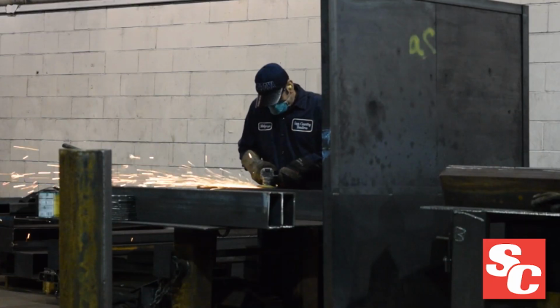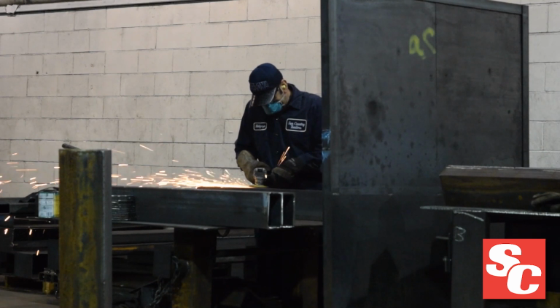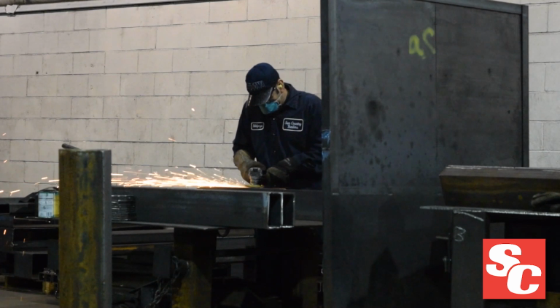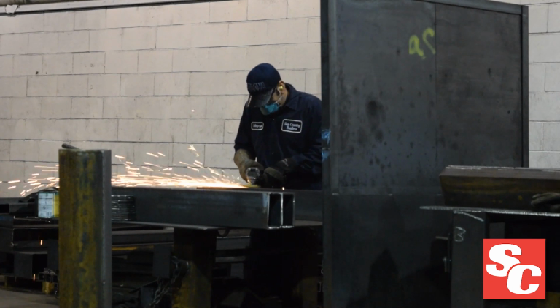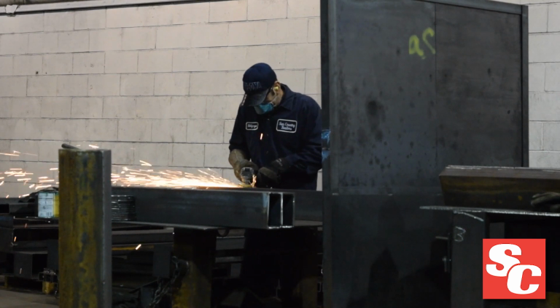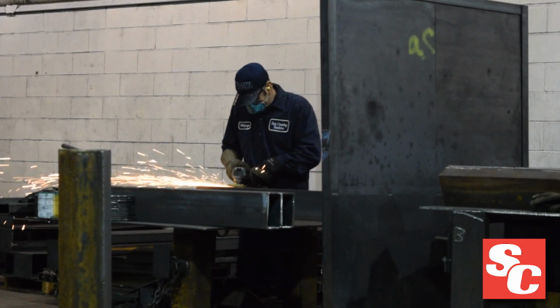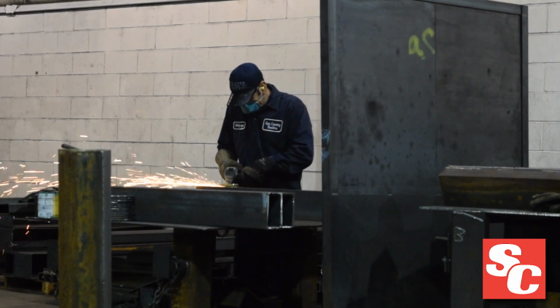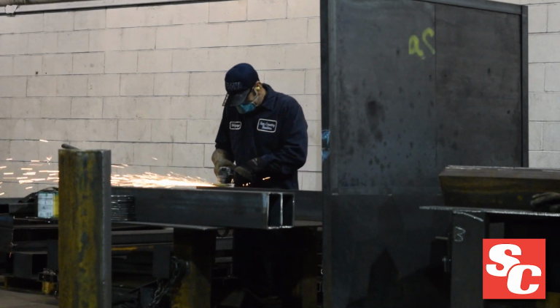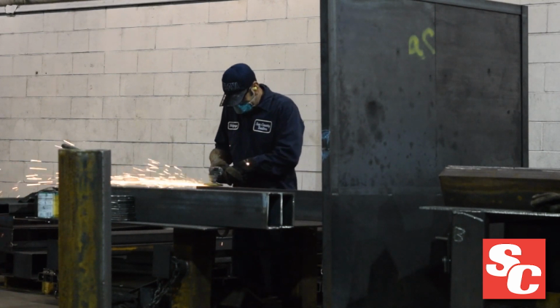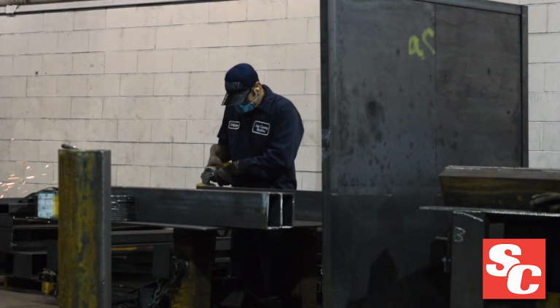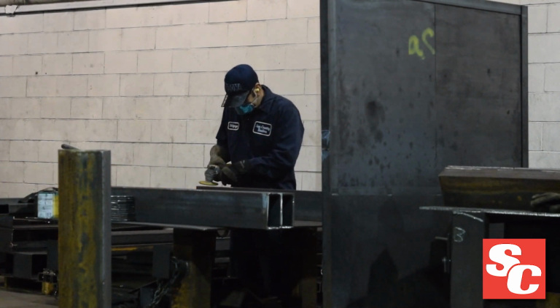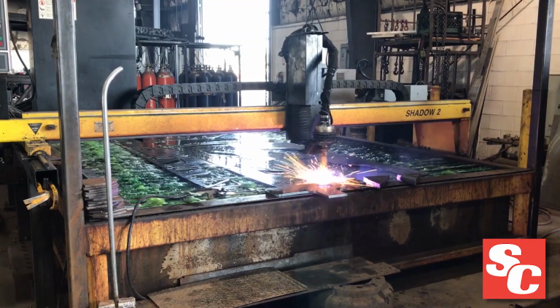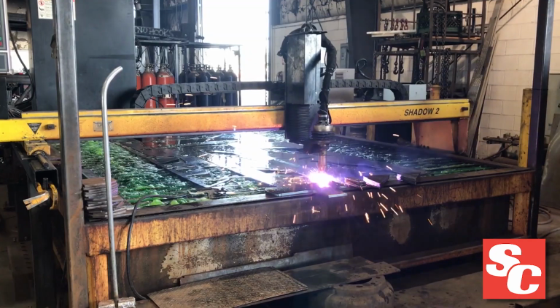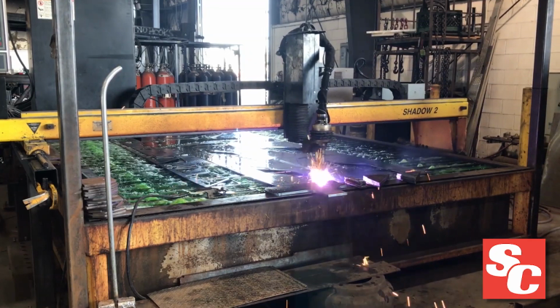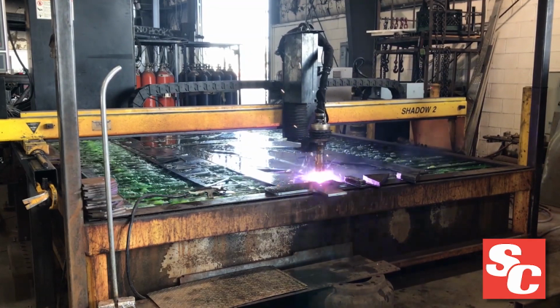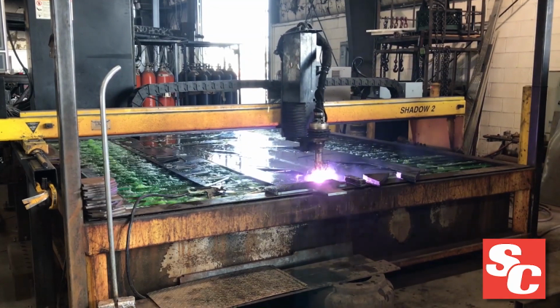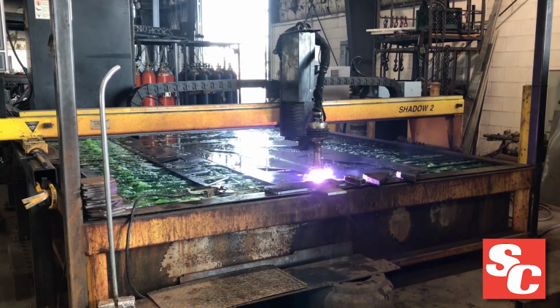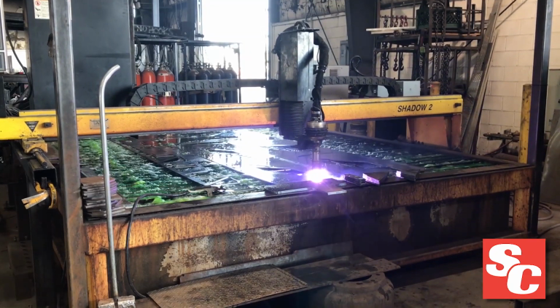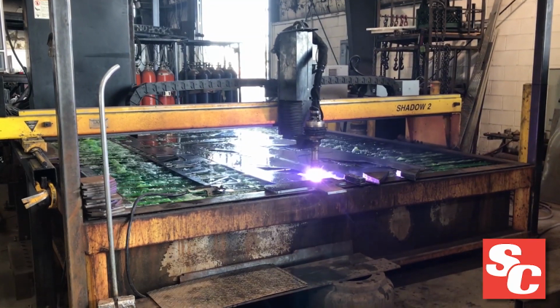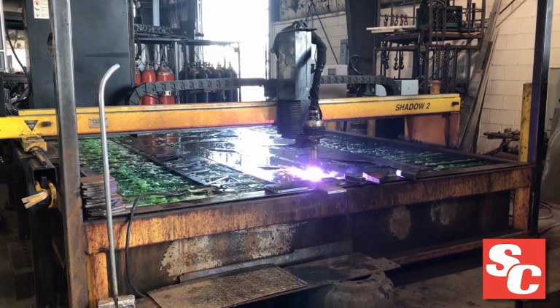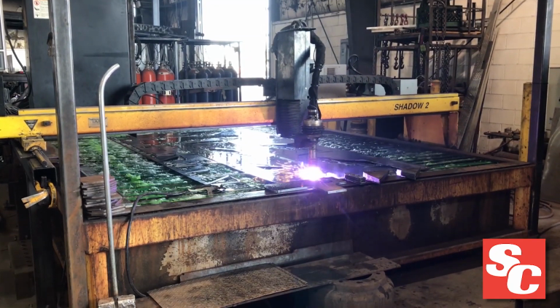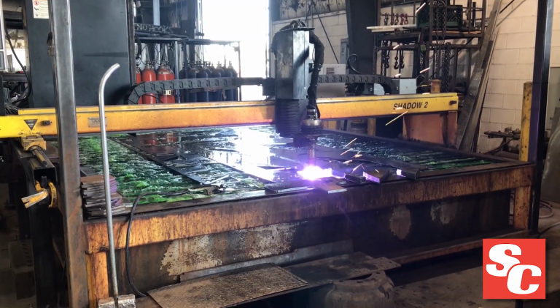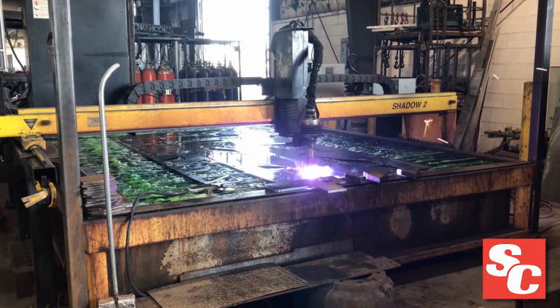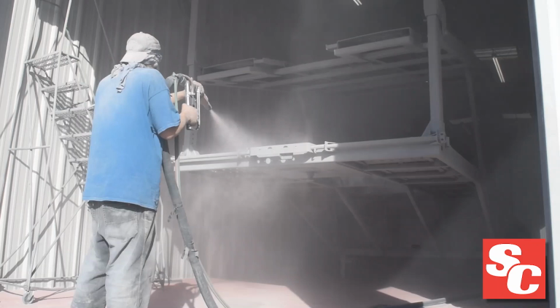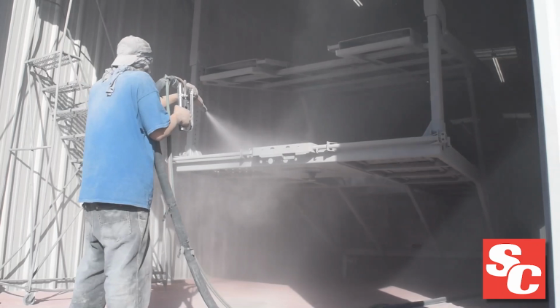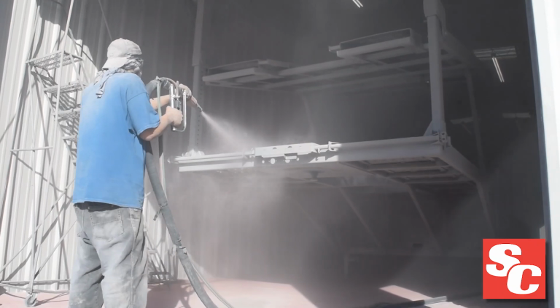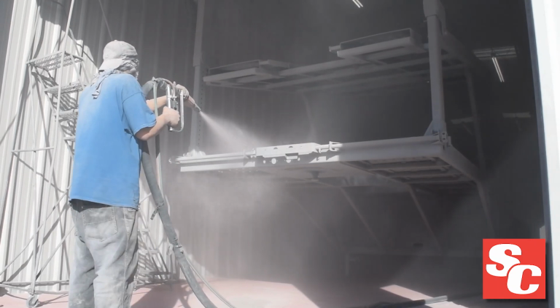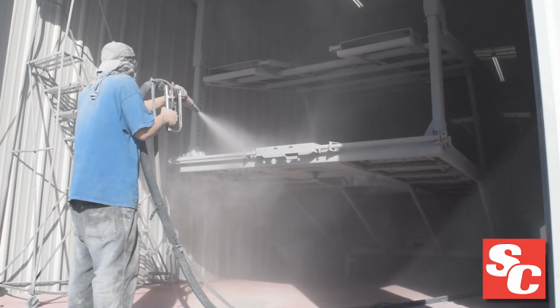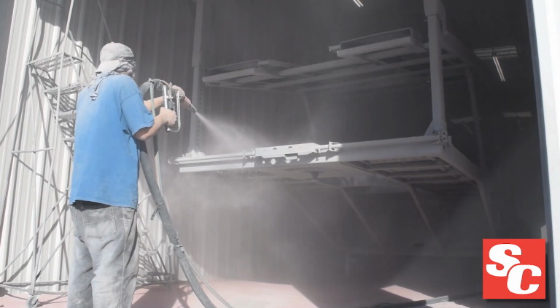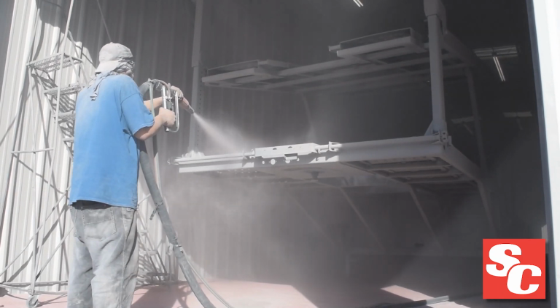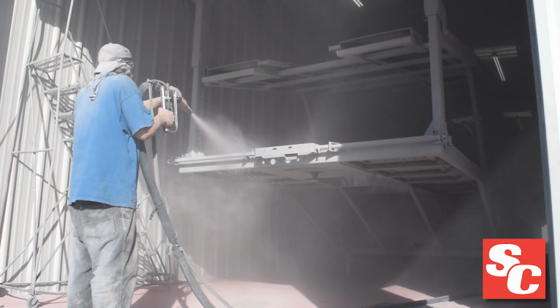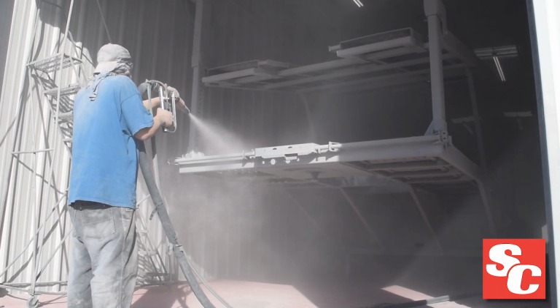Each hauler is engineered for industrial strength with a tube steel frame, precision cut parts, and a high-quality powder coat finish.